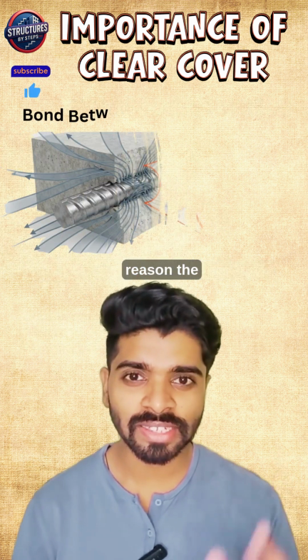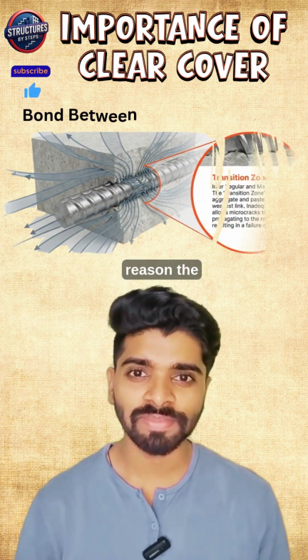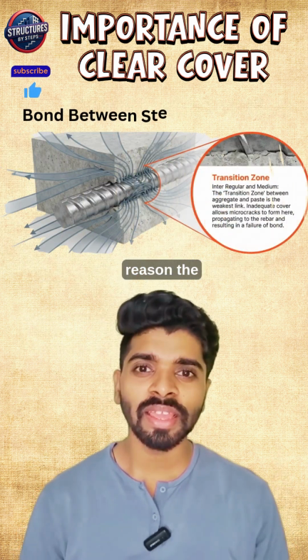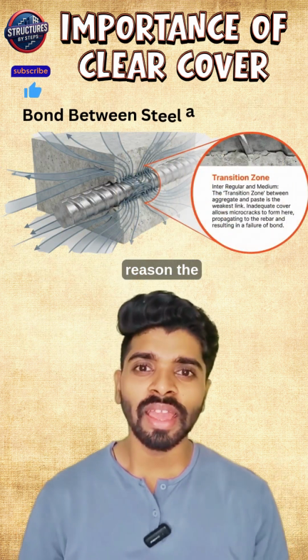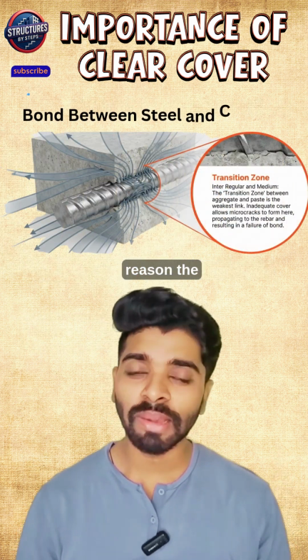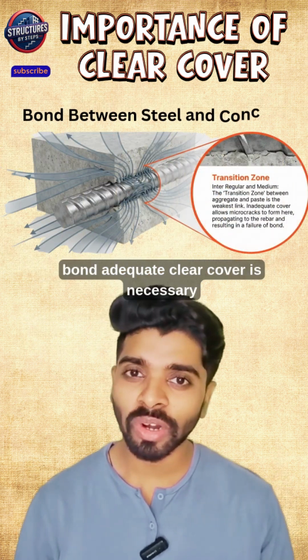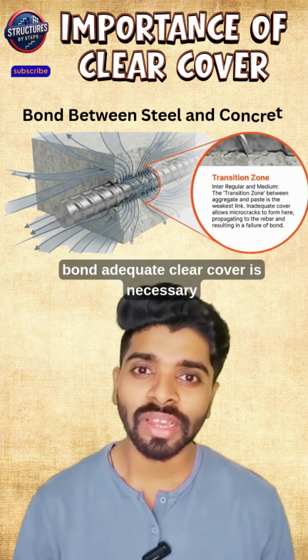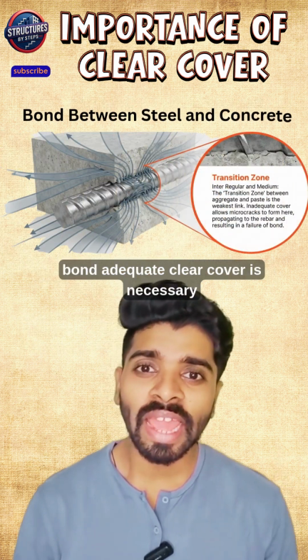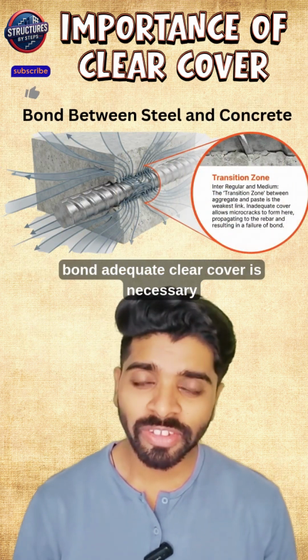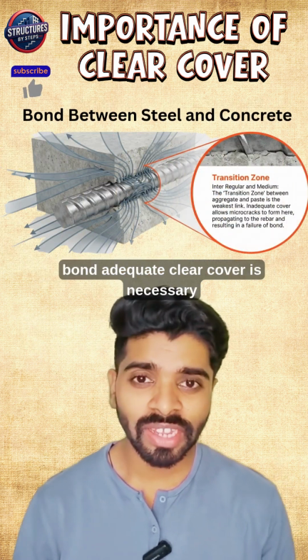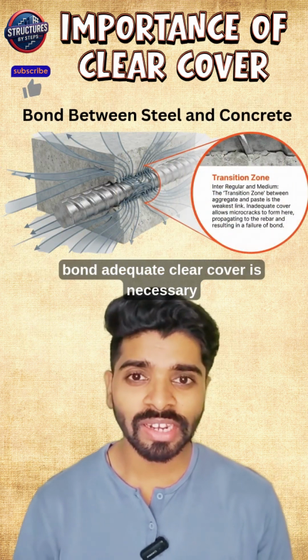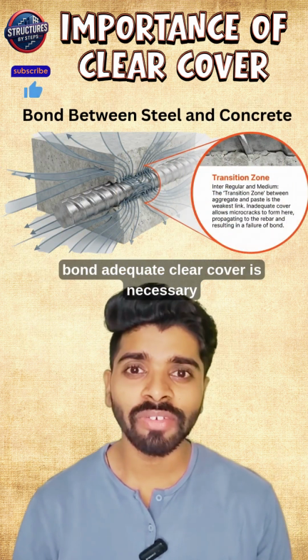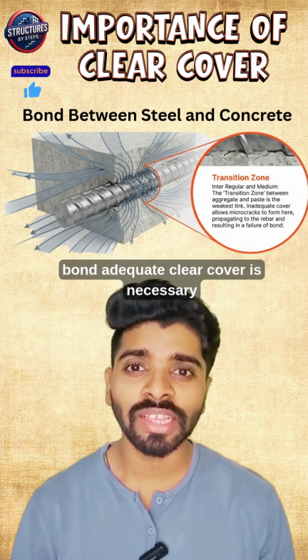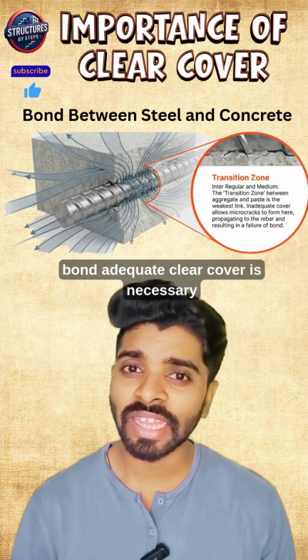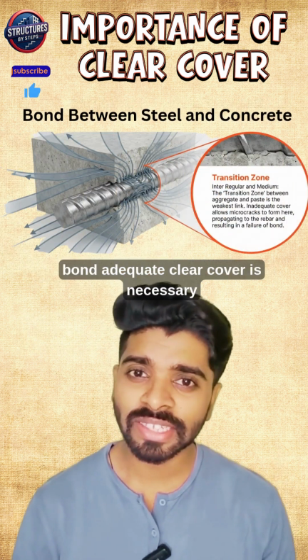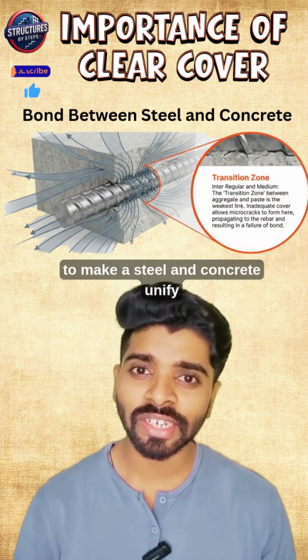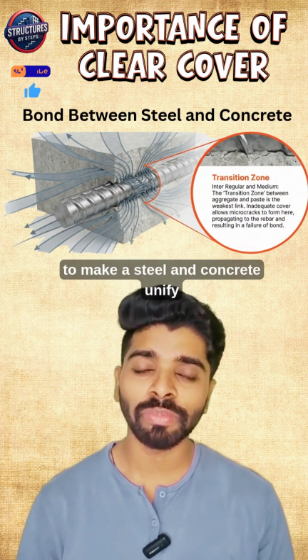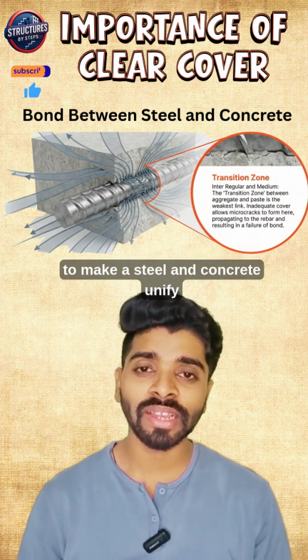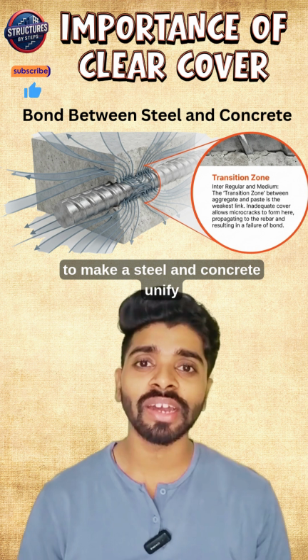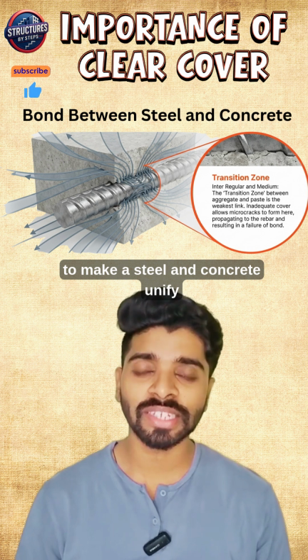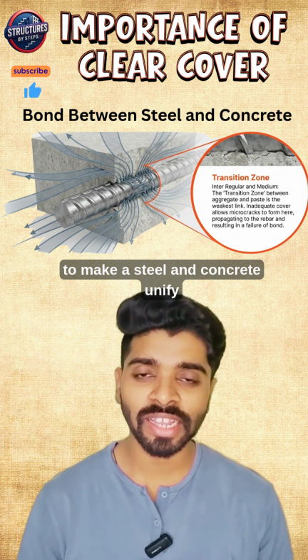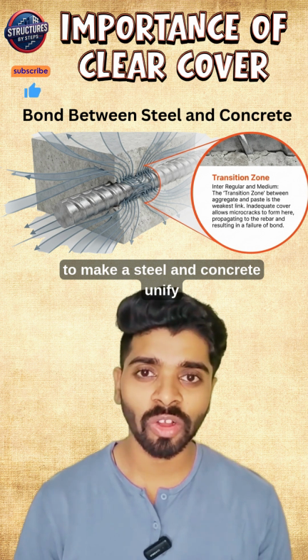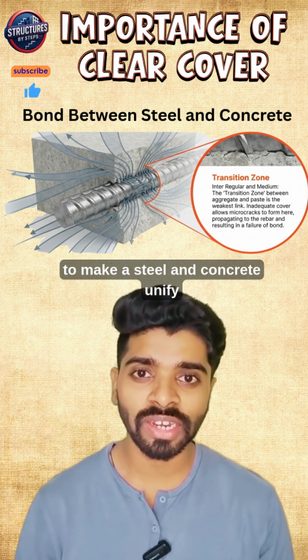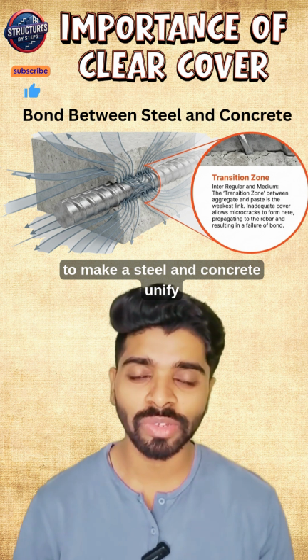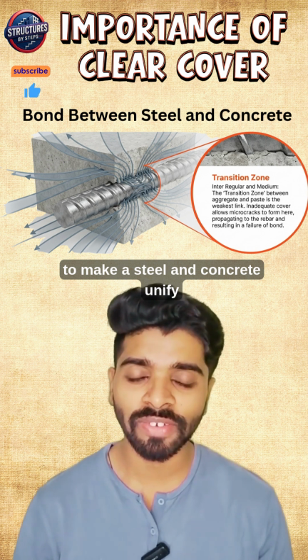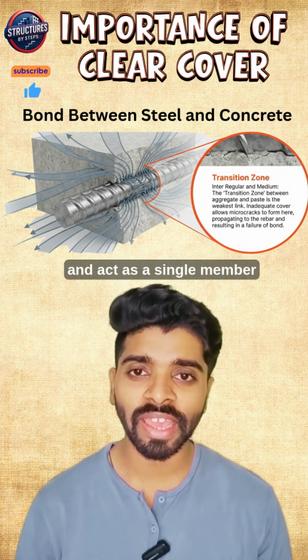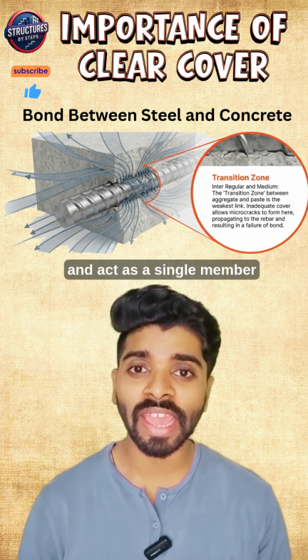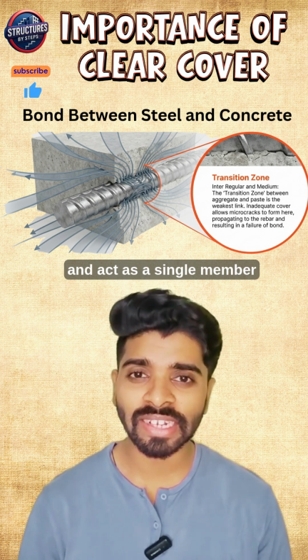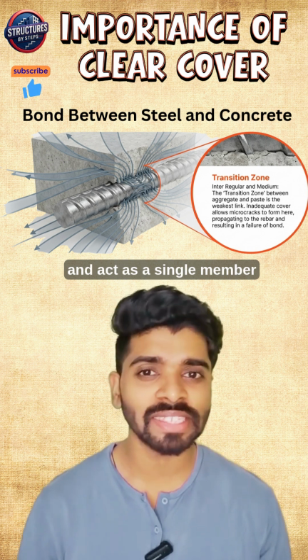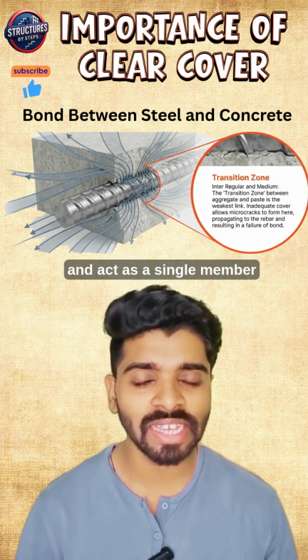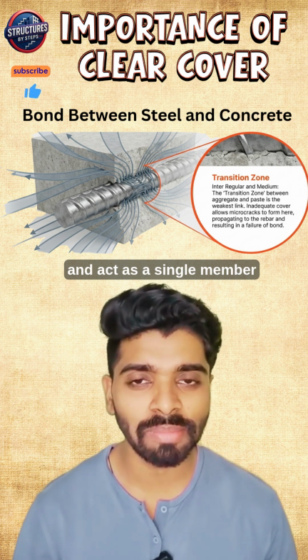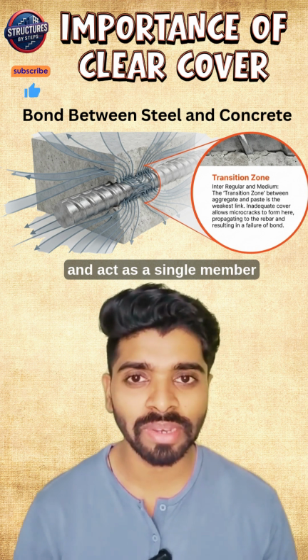The second reason is the bond. Adequate clear cover is necessary to make steel and concrete unify and act as a single structural member.